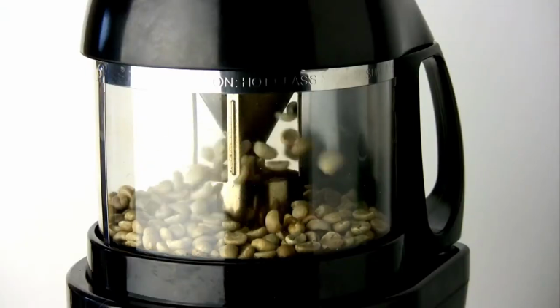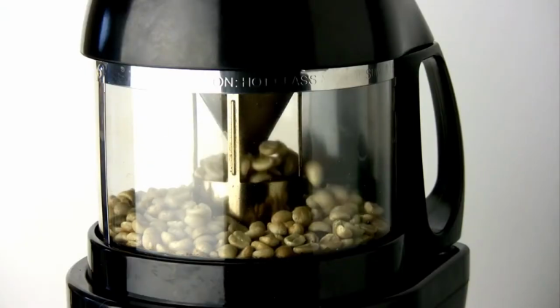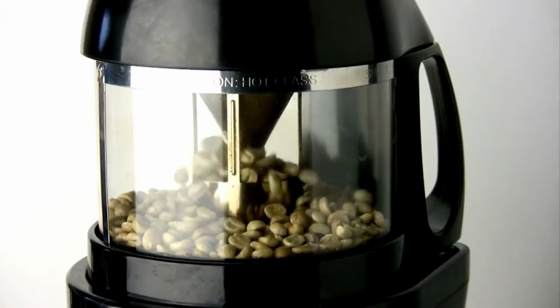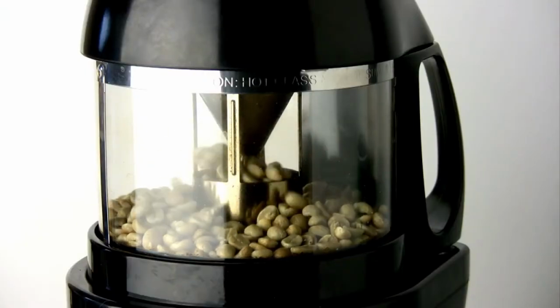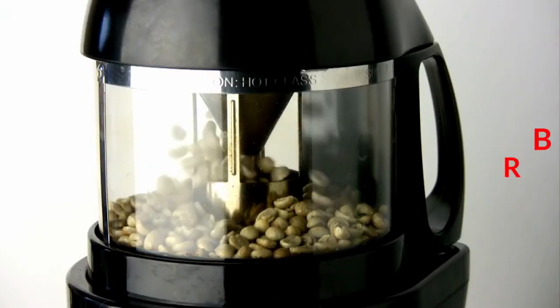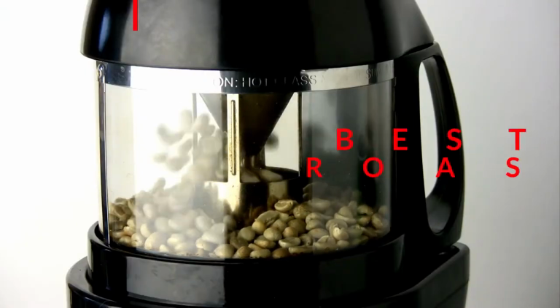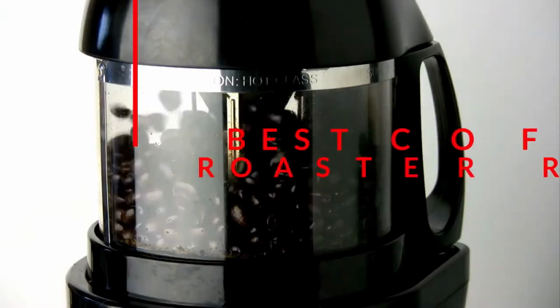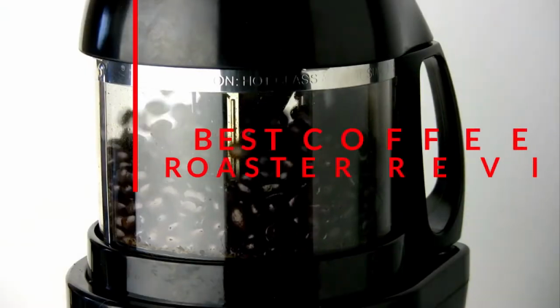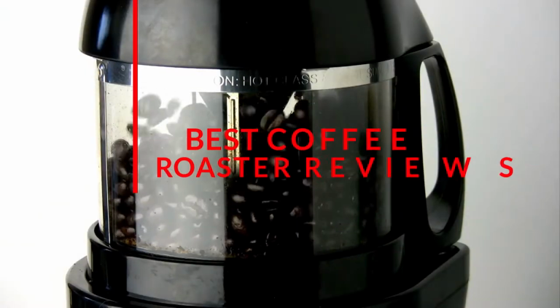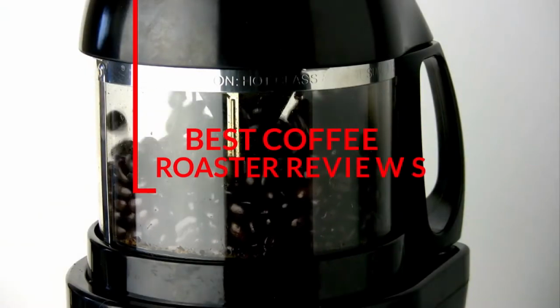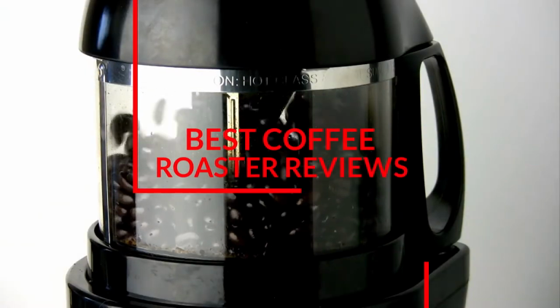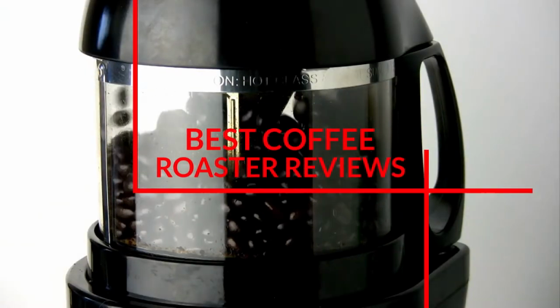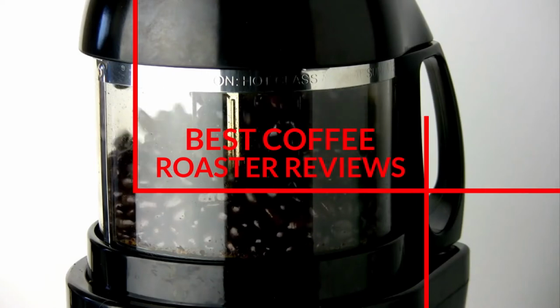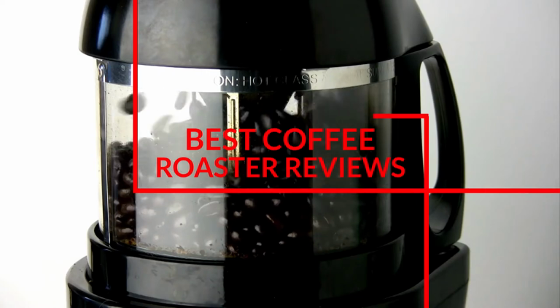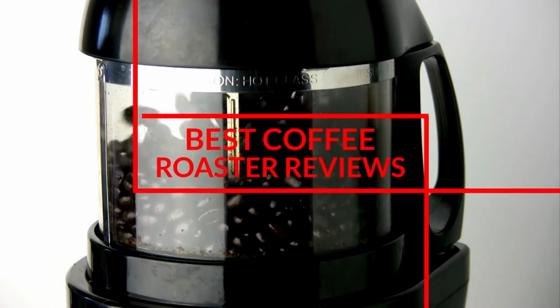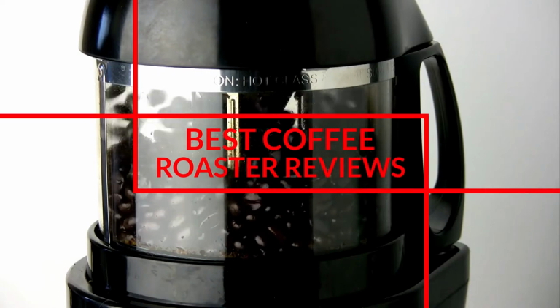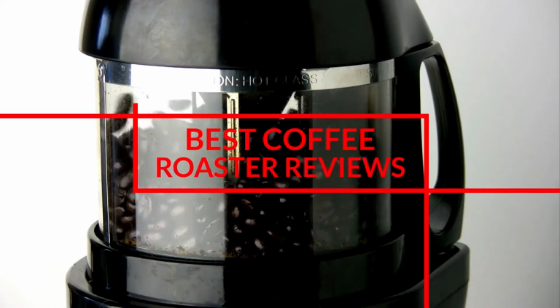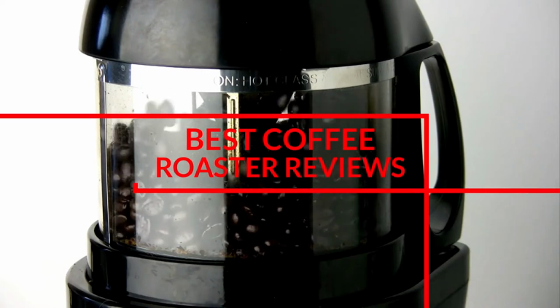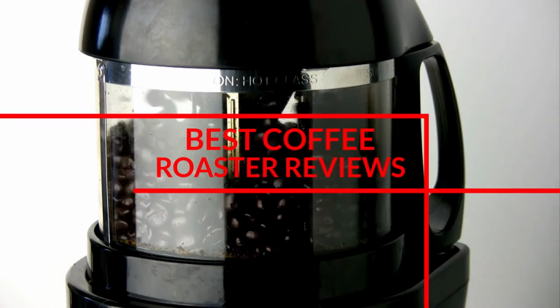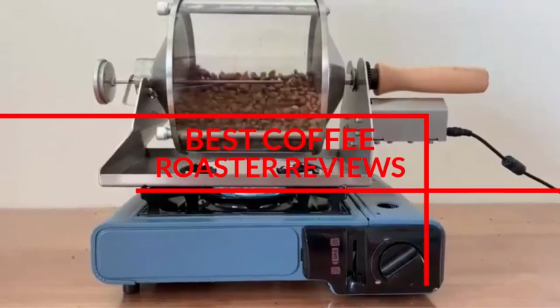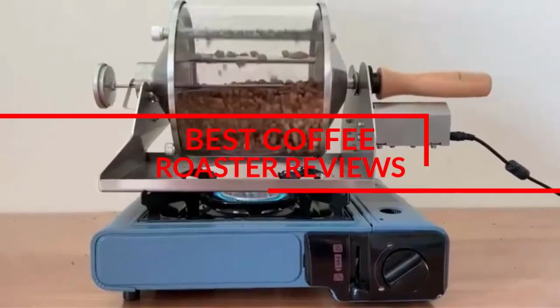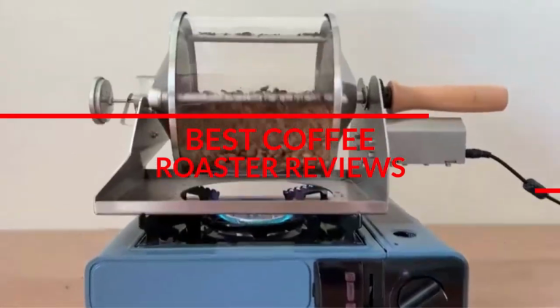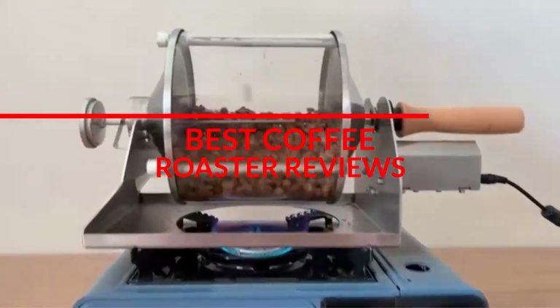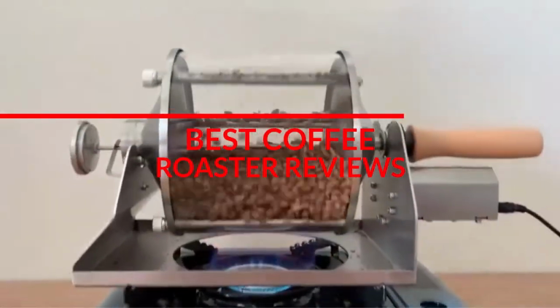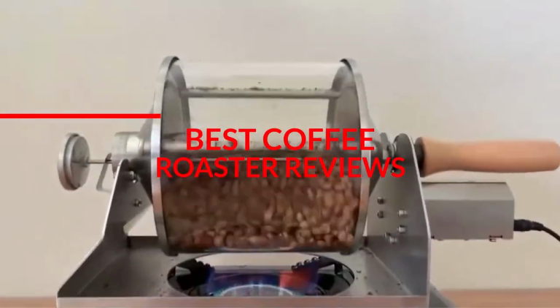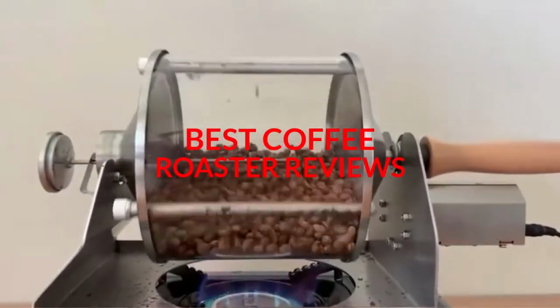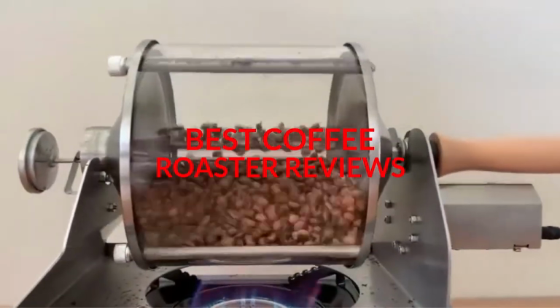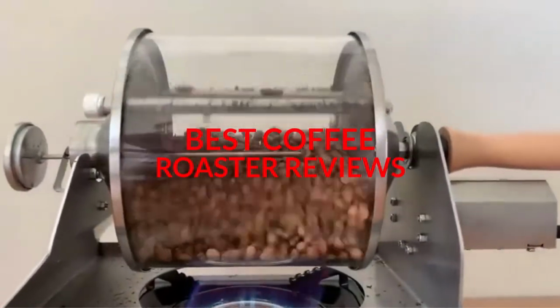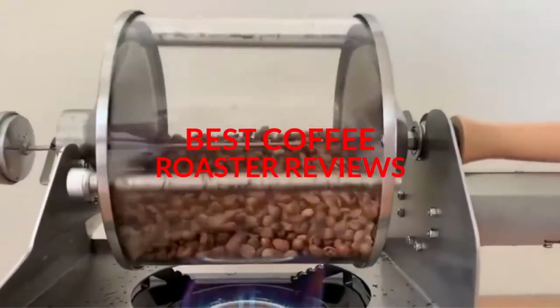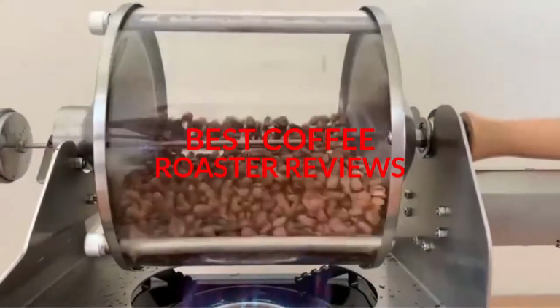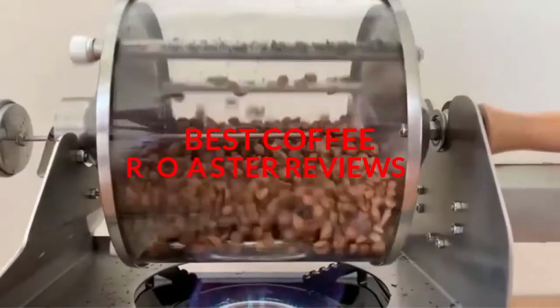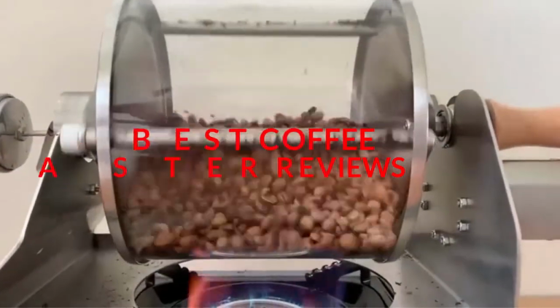As always, we've added links below so that you can check for updated pricing and availability if you are interested in any of these.